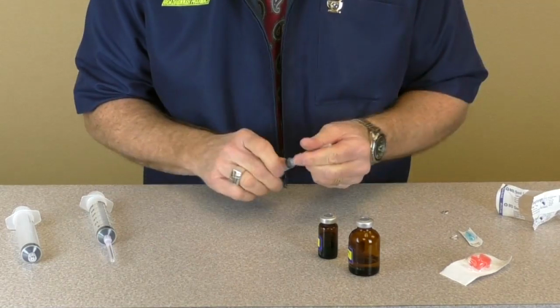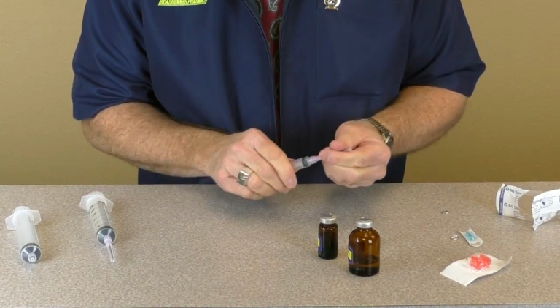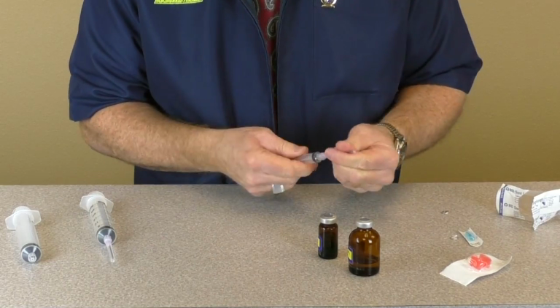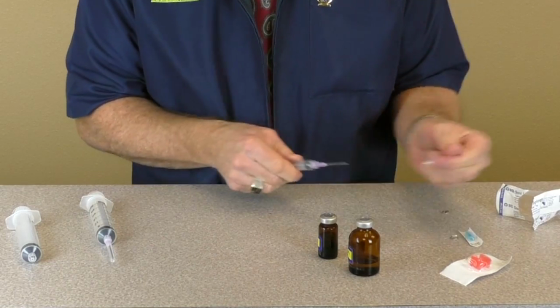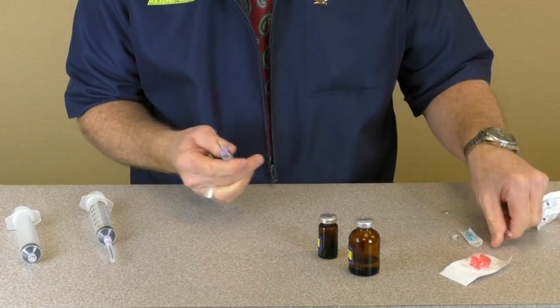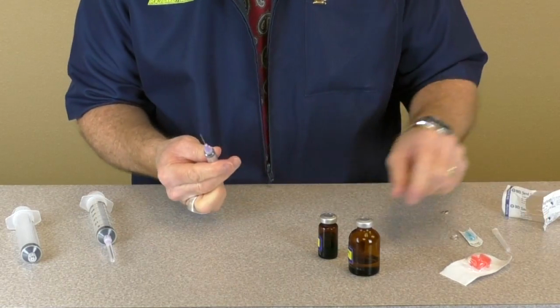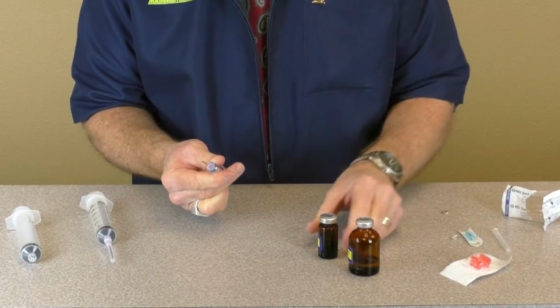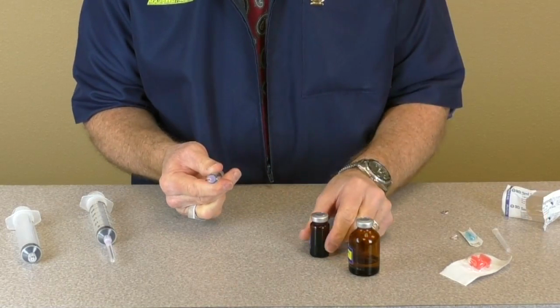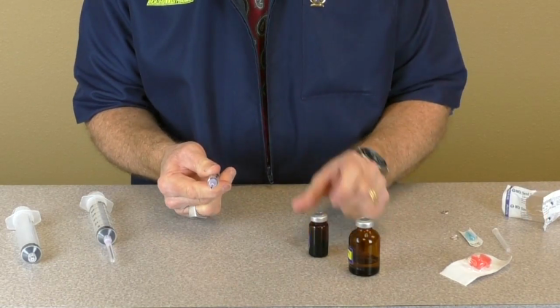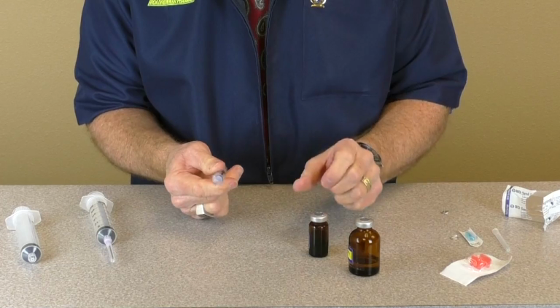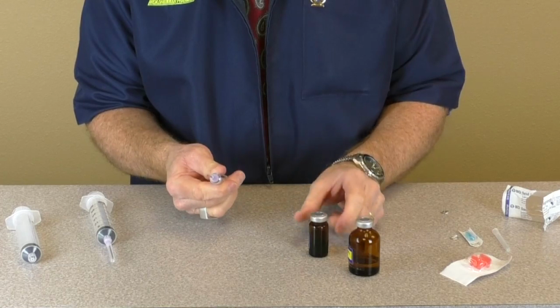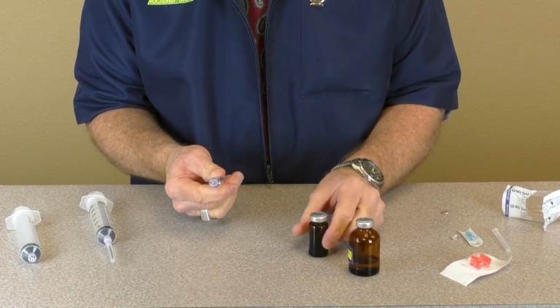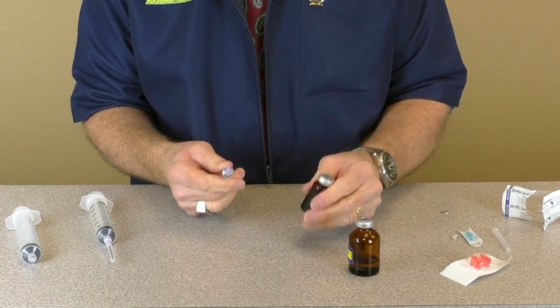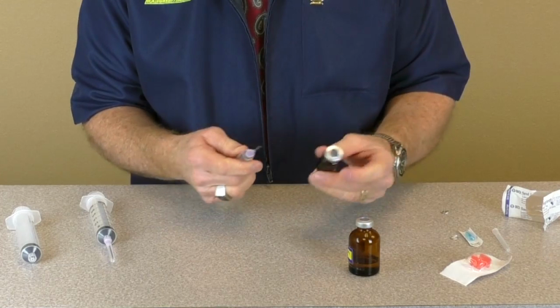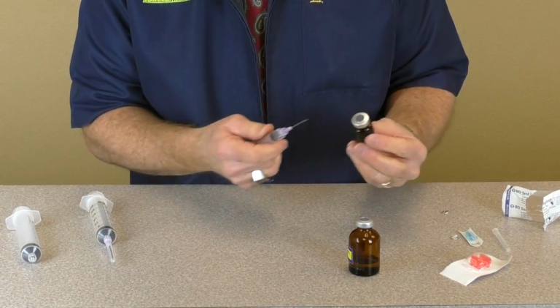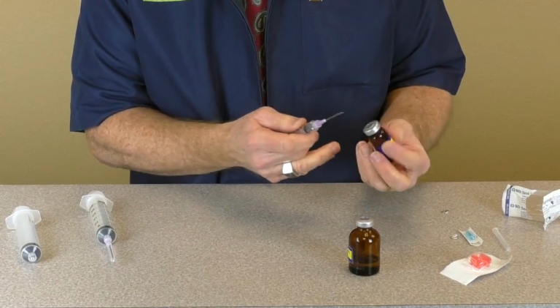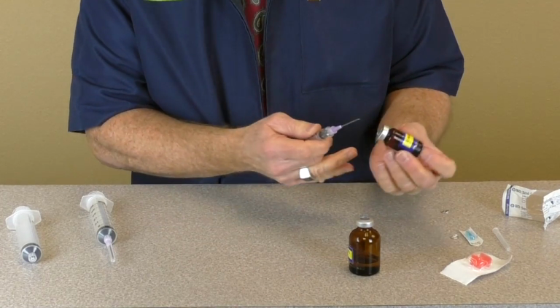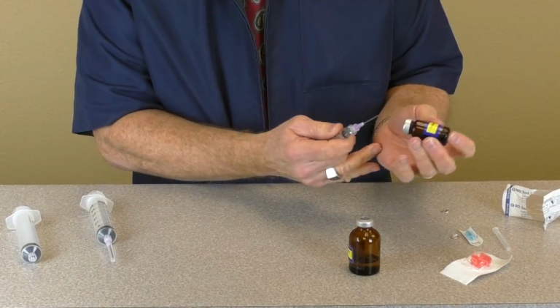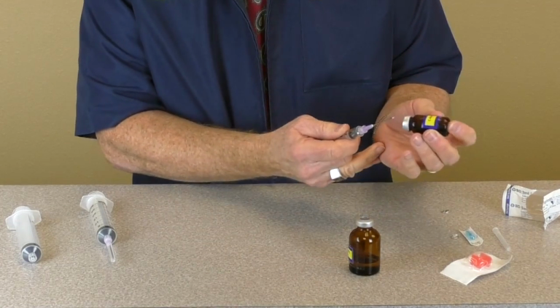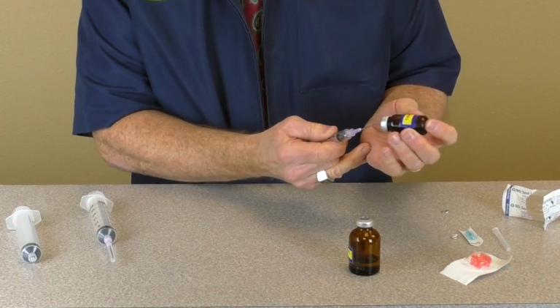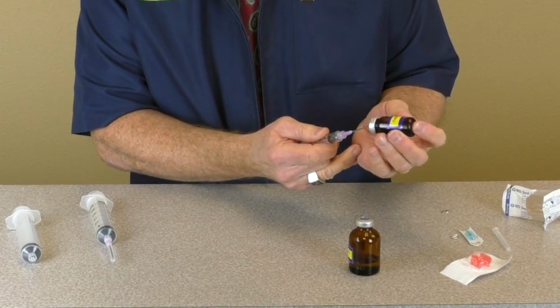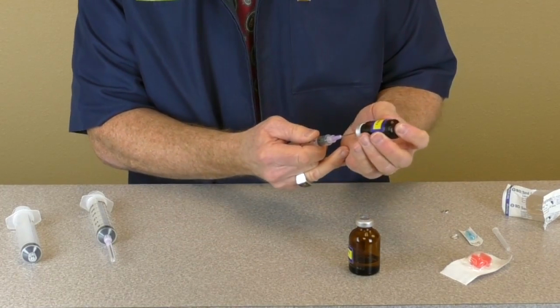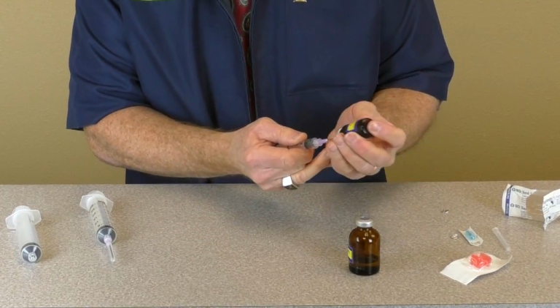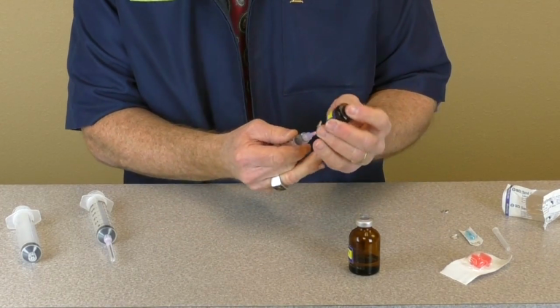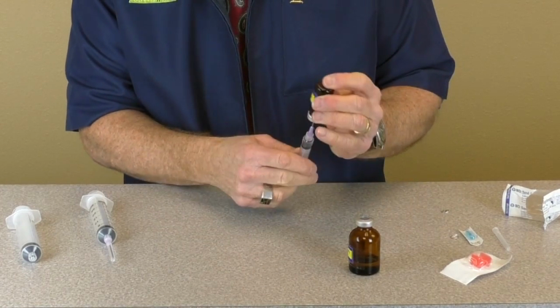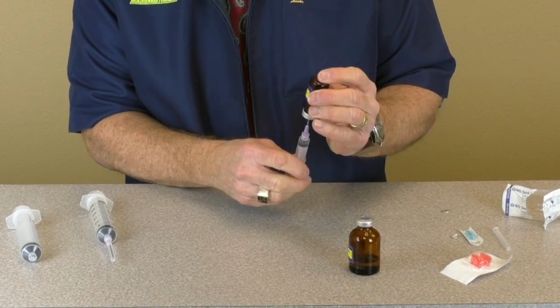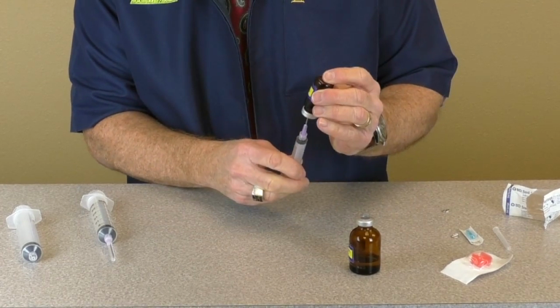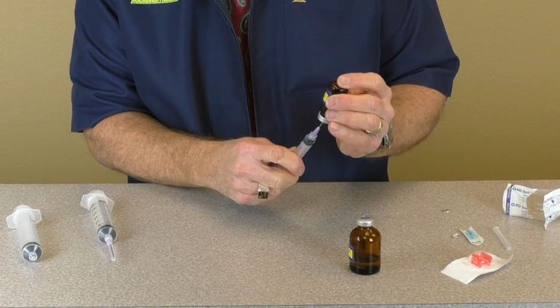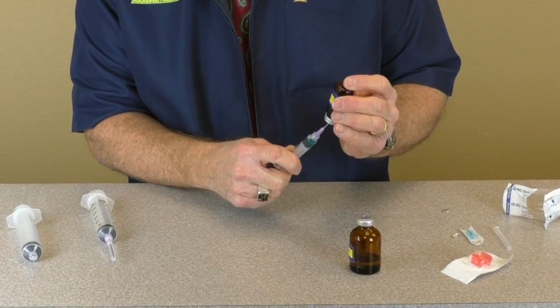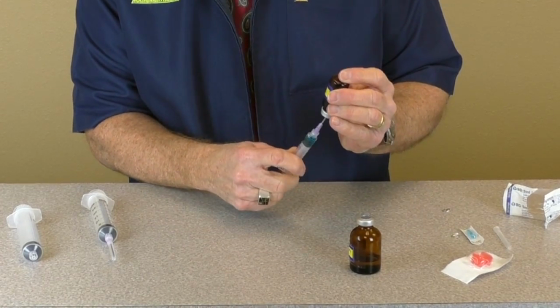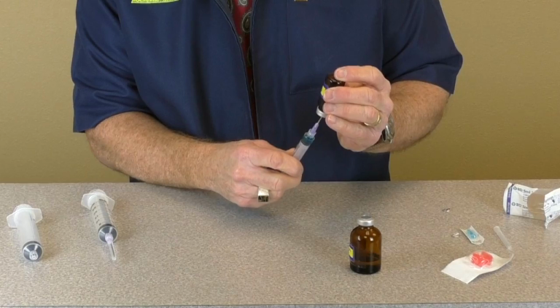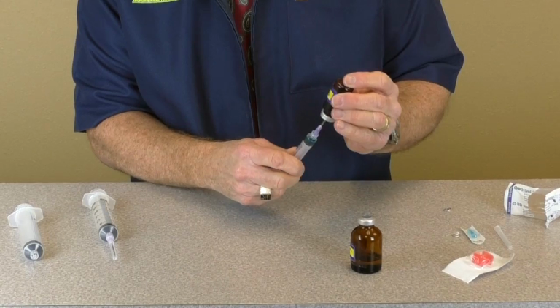Take the 5 ml syringe and withdraw the desired amount from the antibiotic vial and inject it into the poloxamer vial.